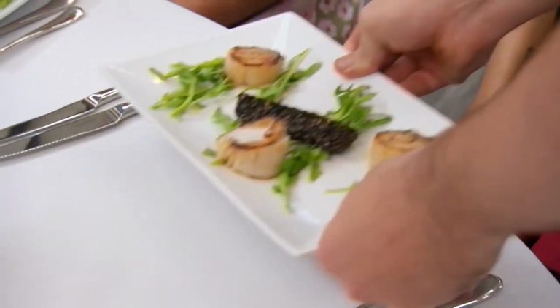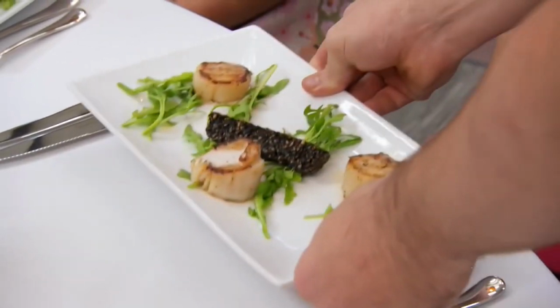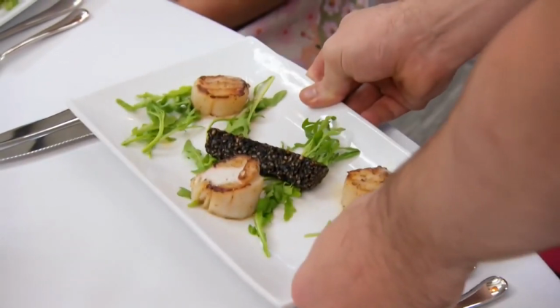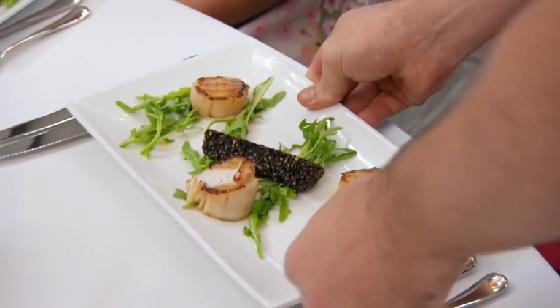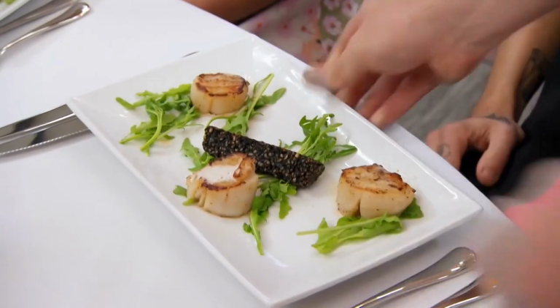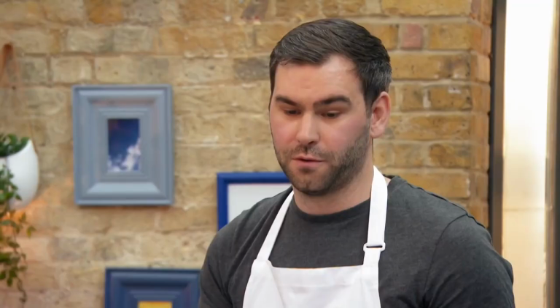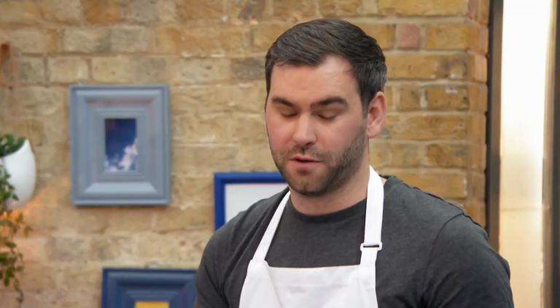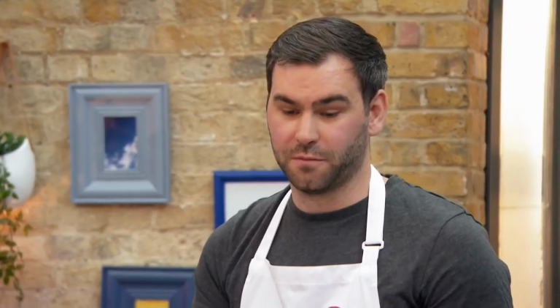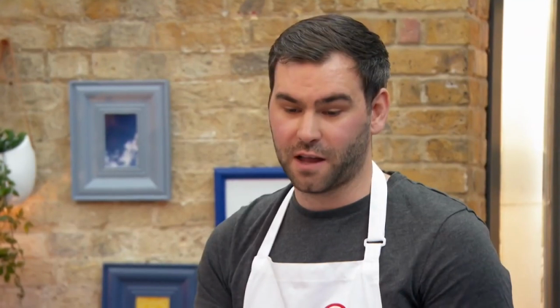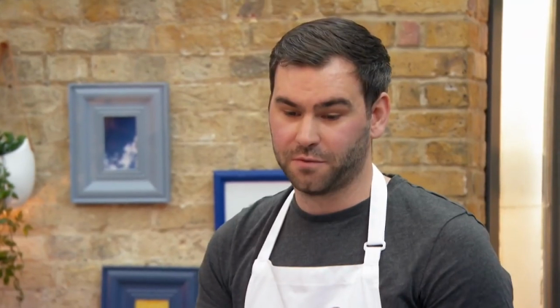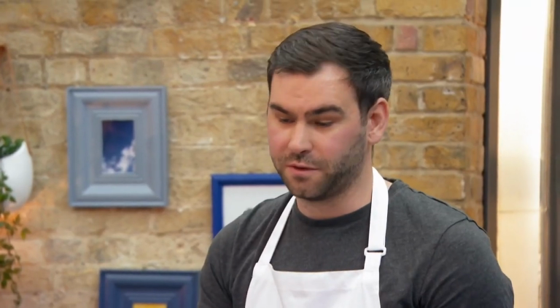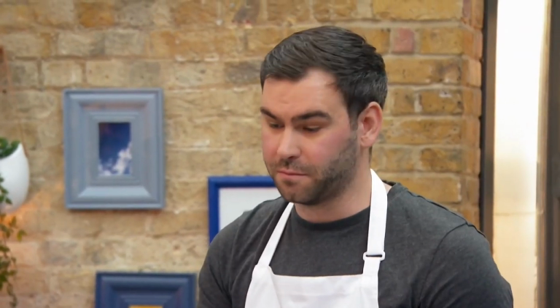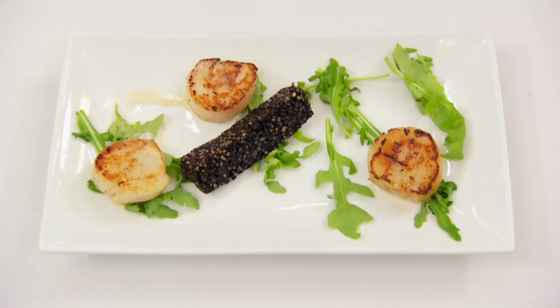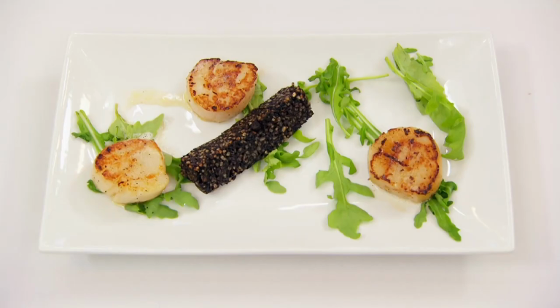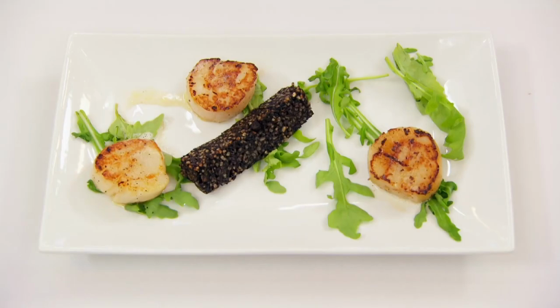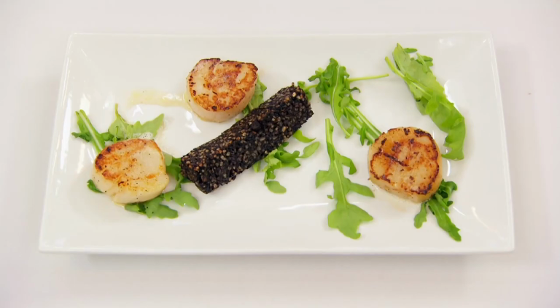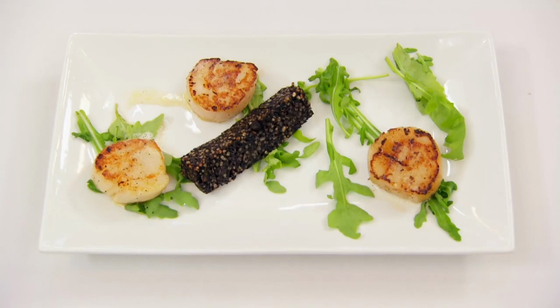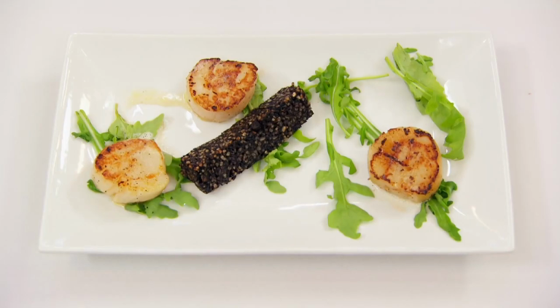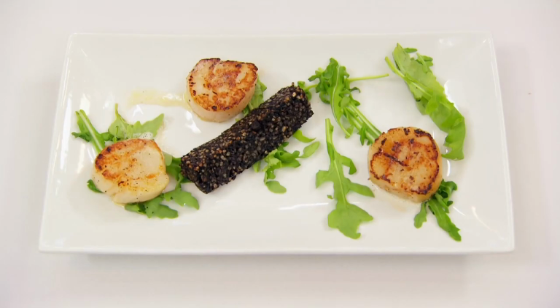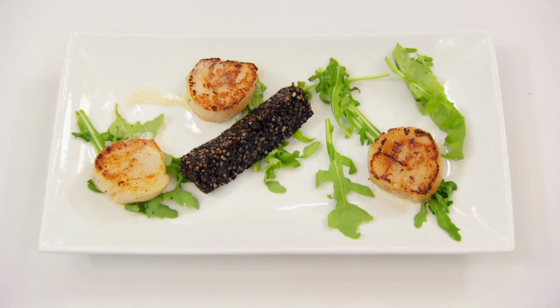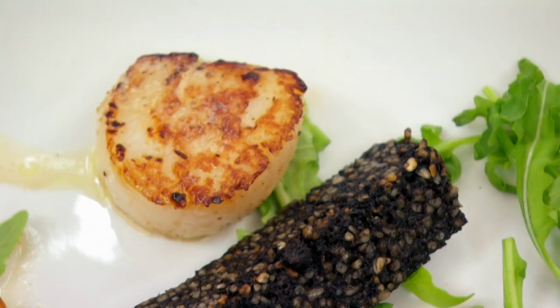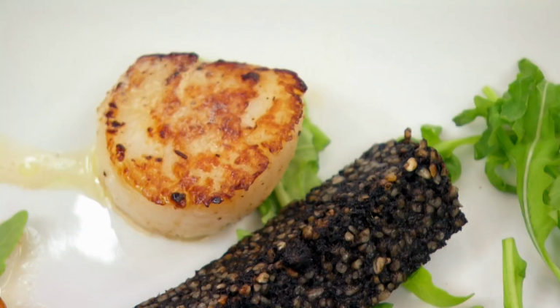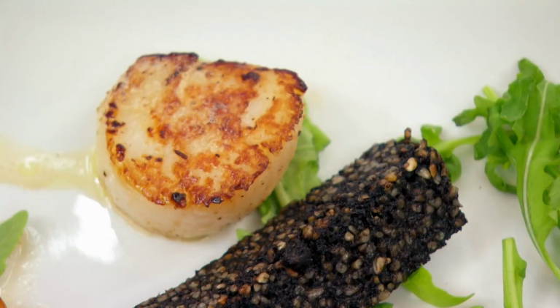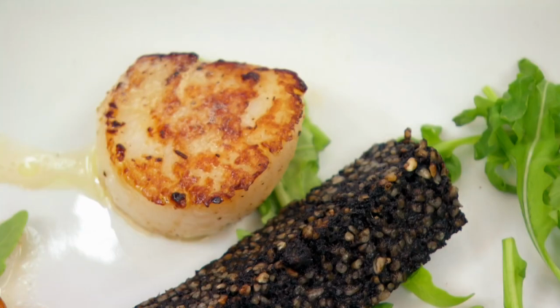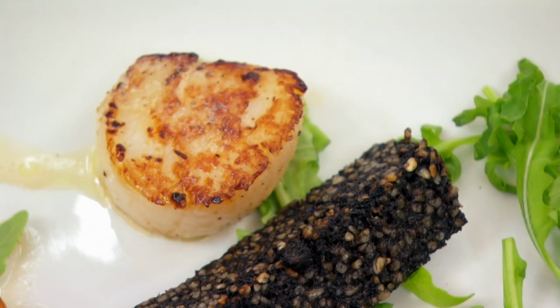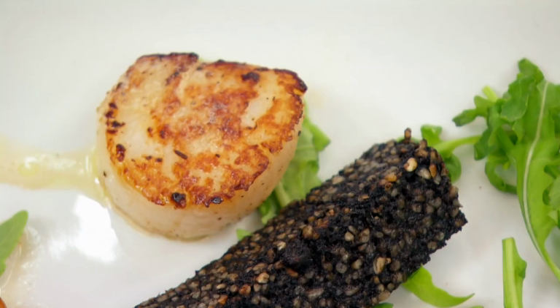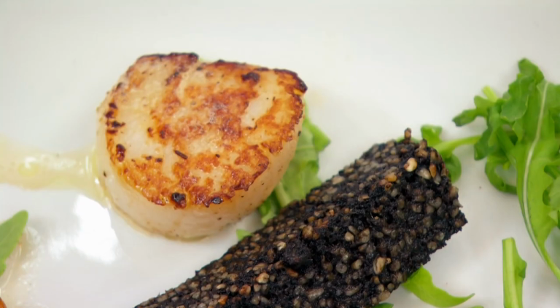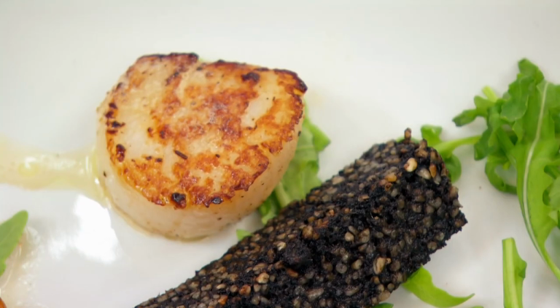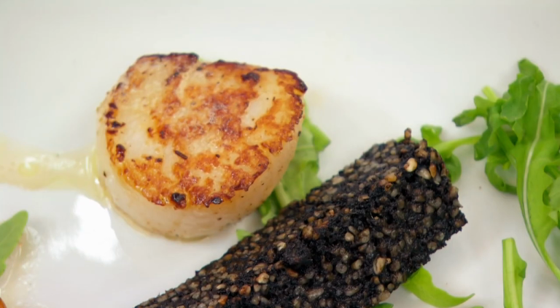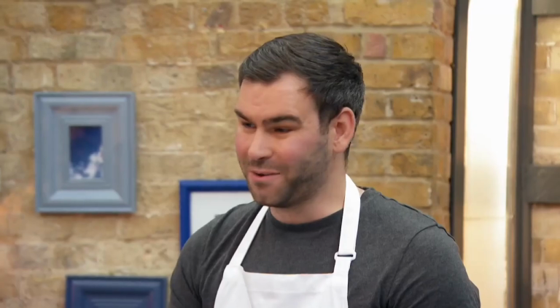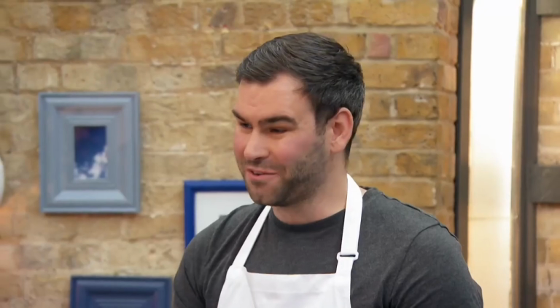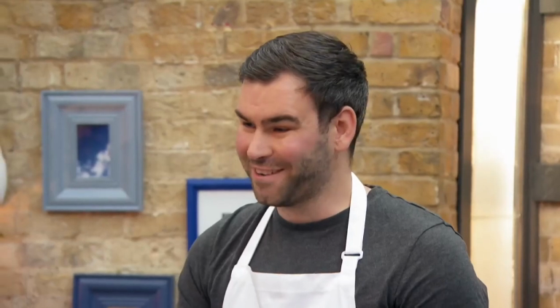So I've cooked for you some scallops with some black pudding, a whiskey cream foam, and some rocket. I hope you enjoy it.